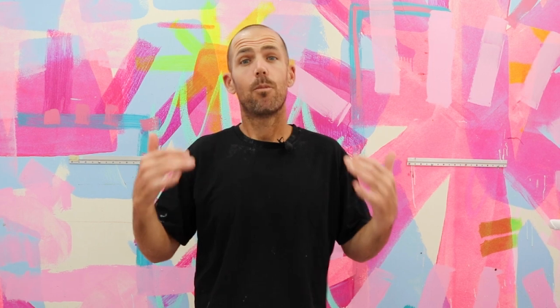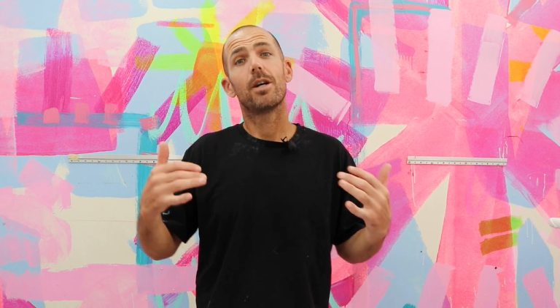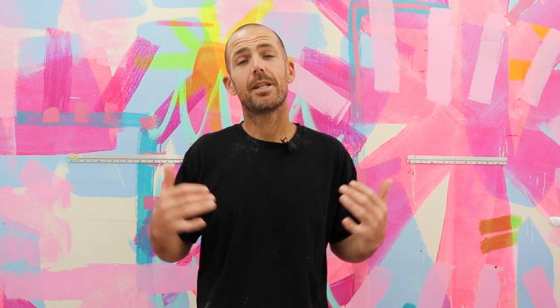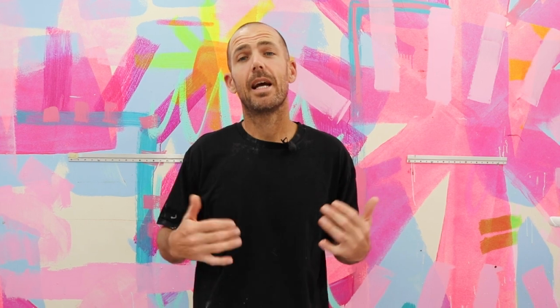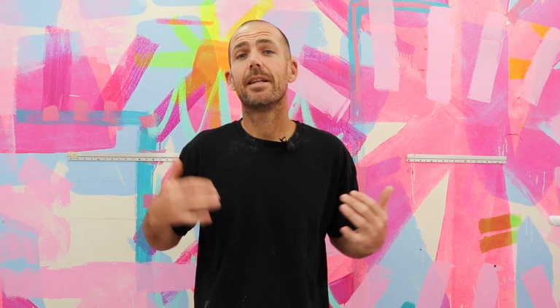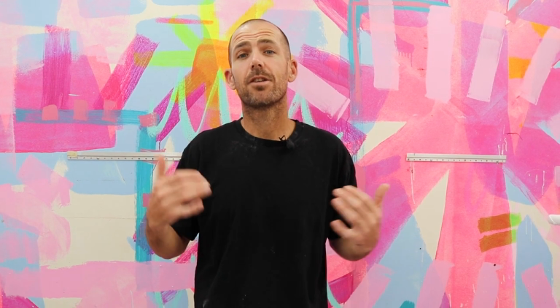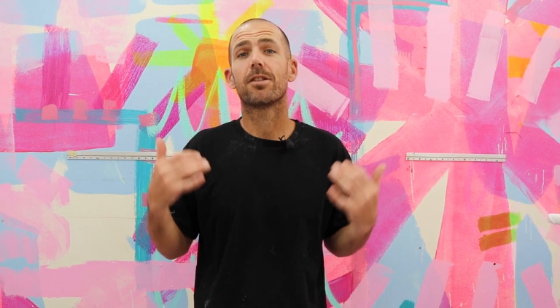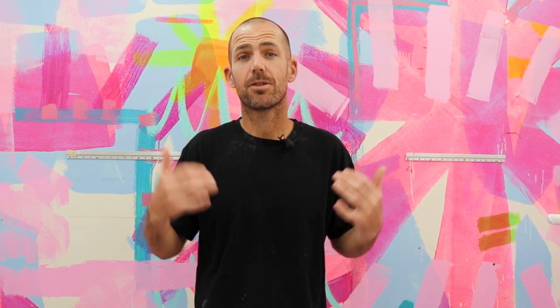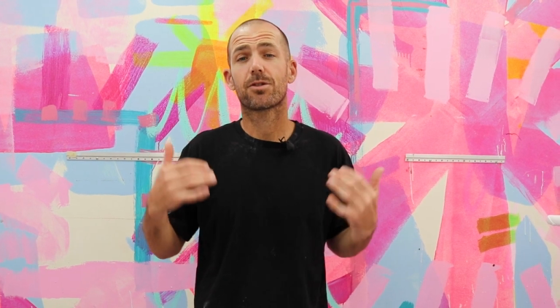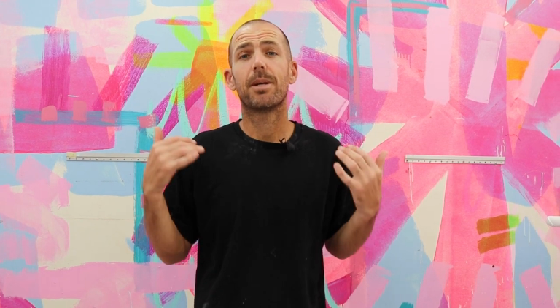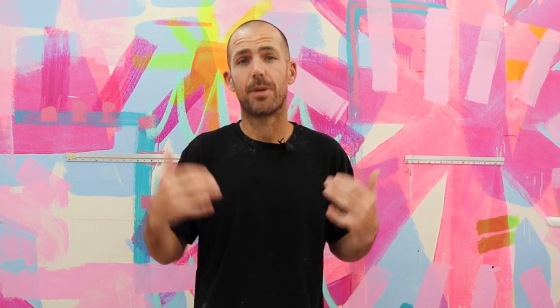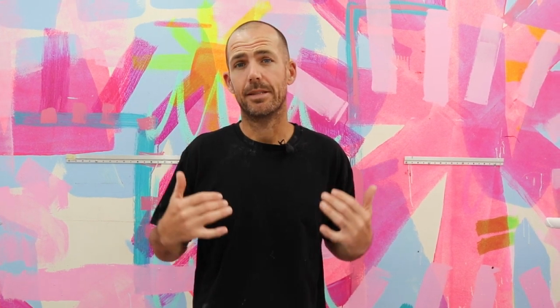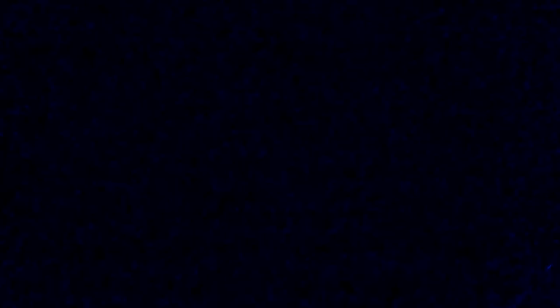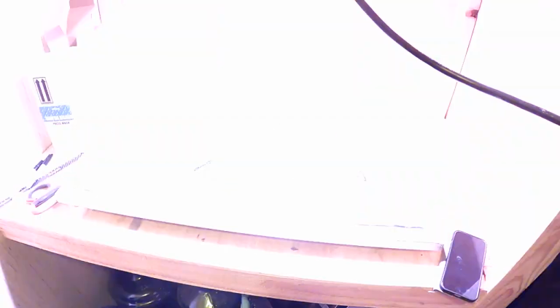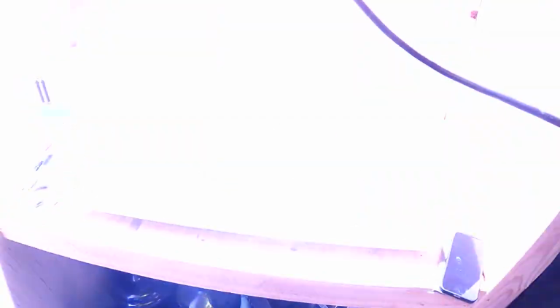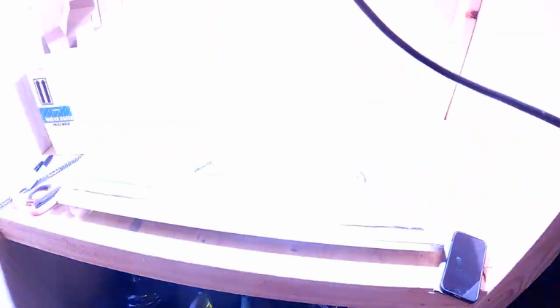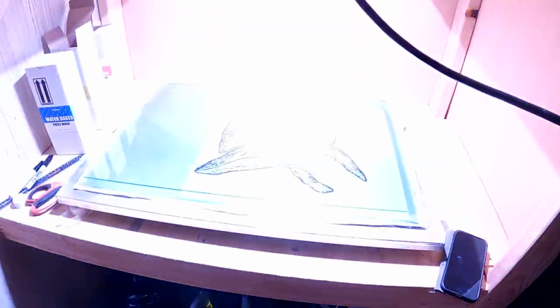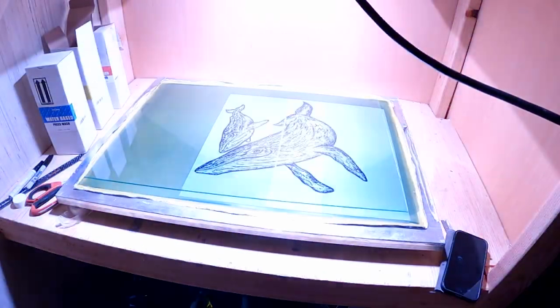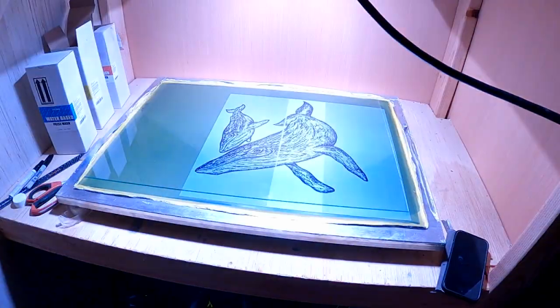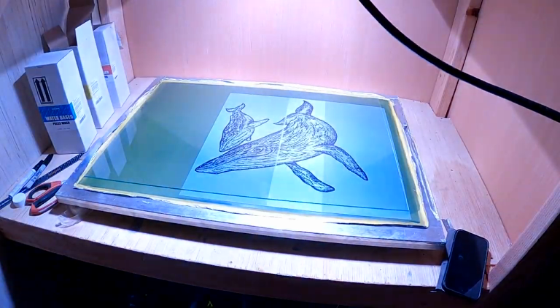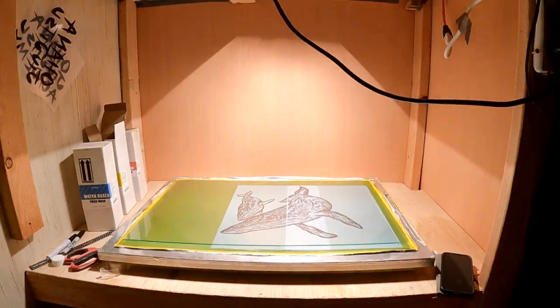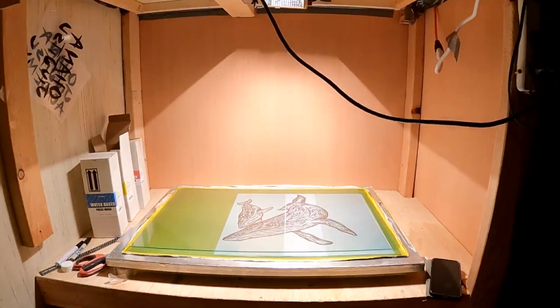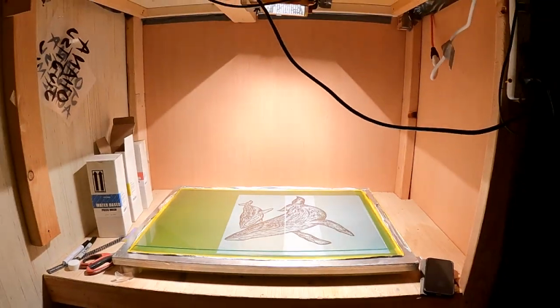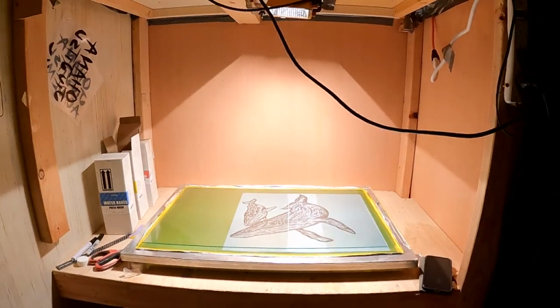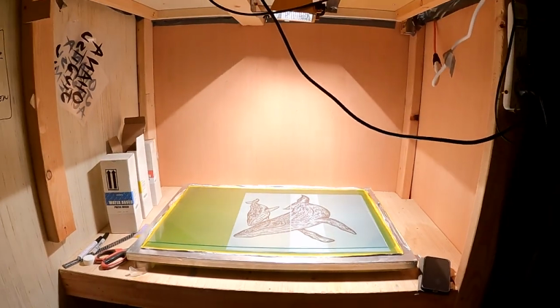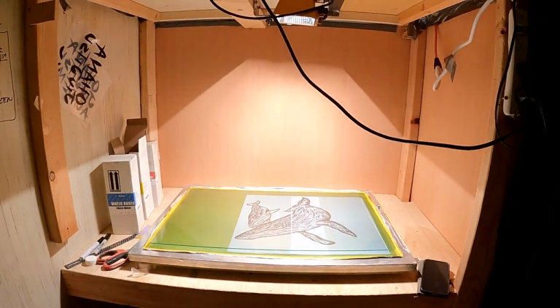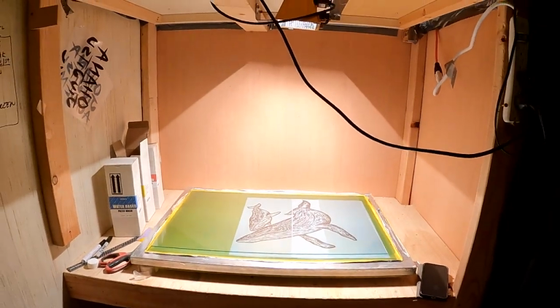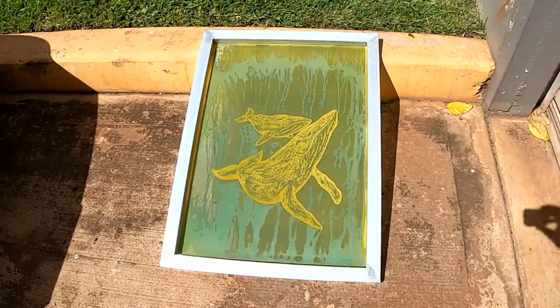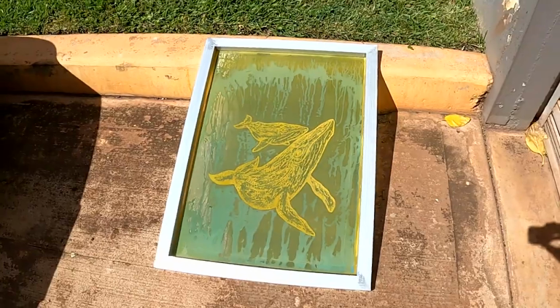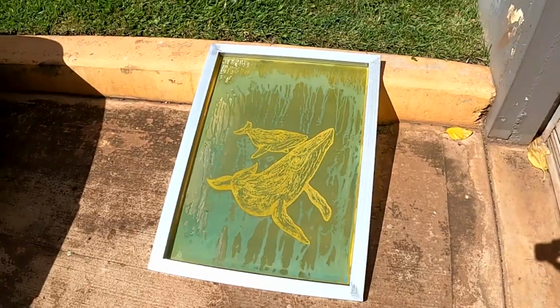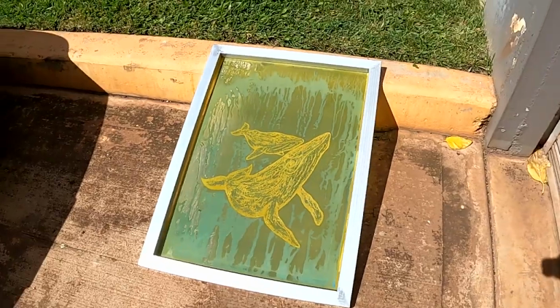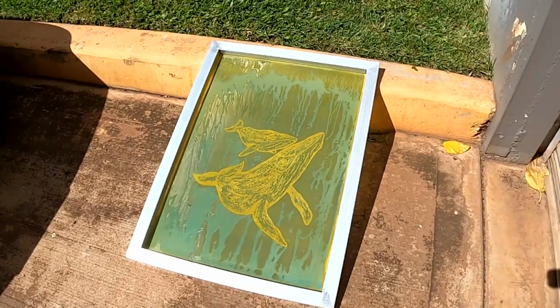I'm Wesley and these are our silkscreen prints. Our silkscreen prints are all handmade right here in our studio.